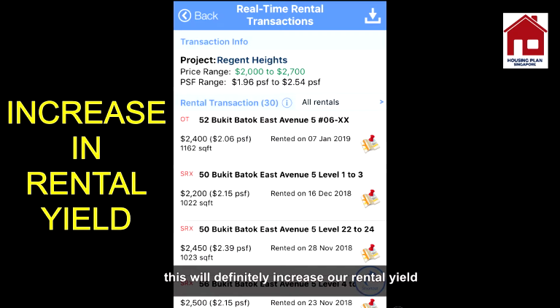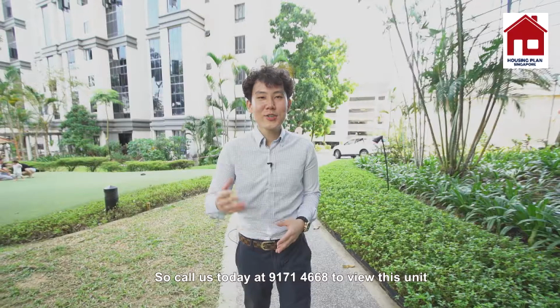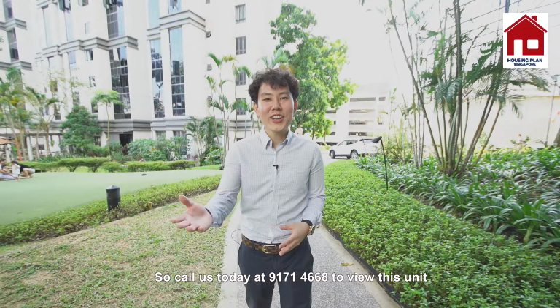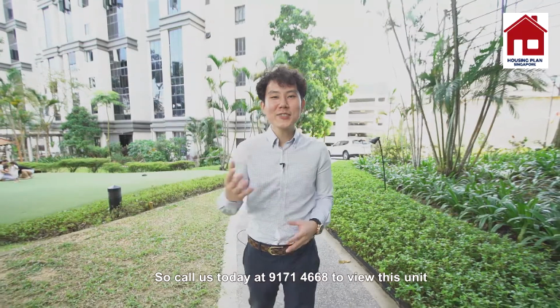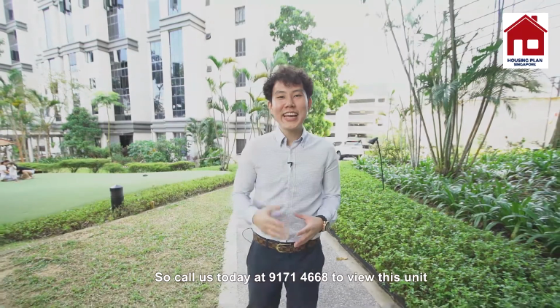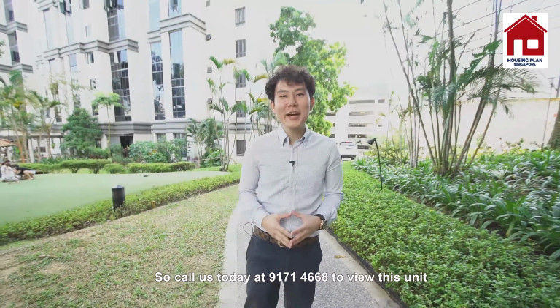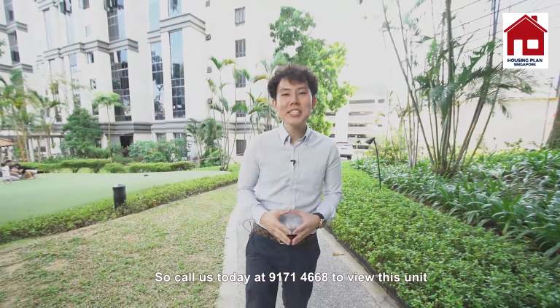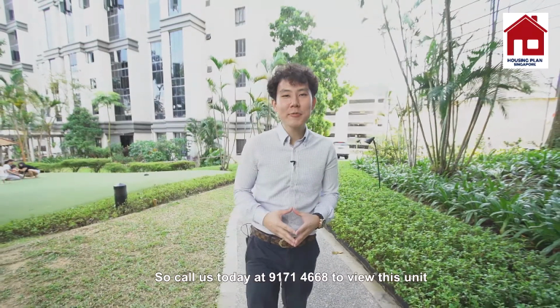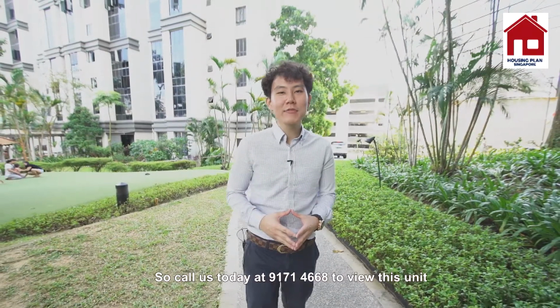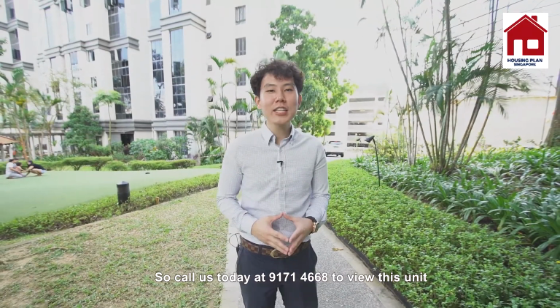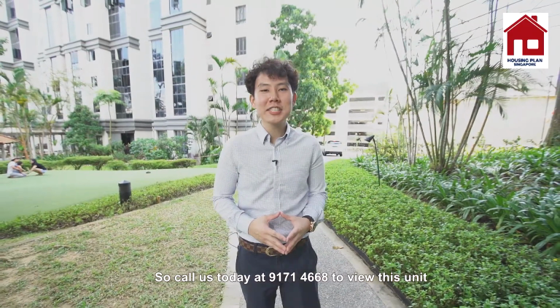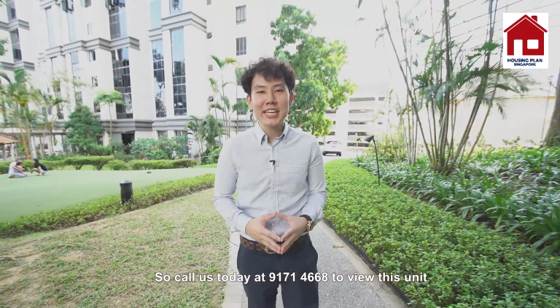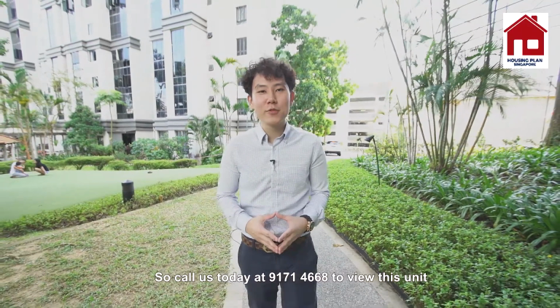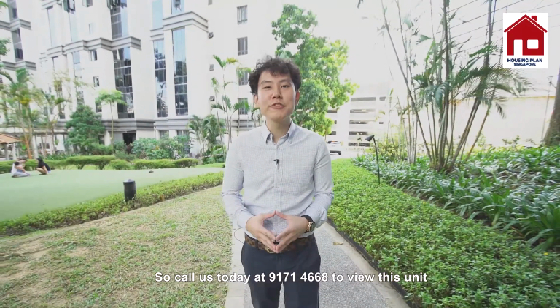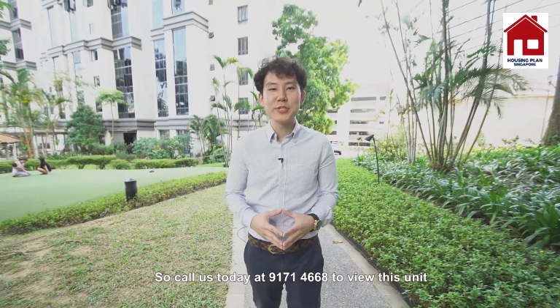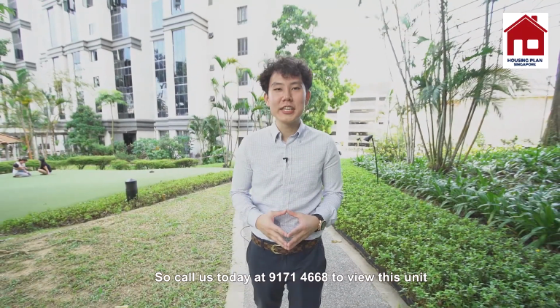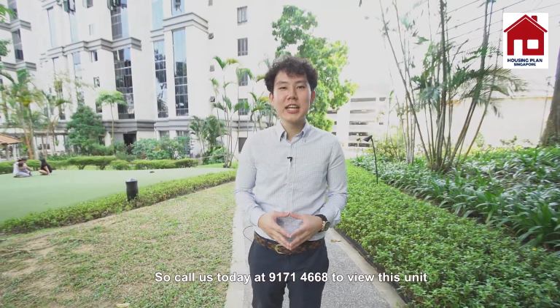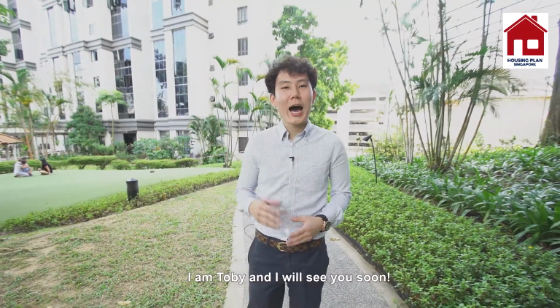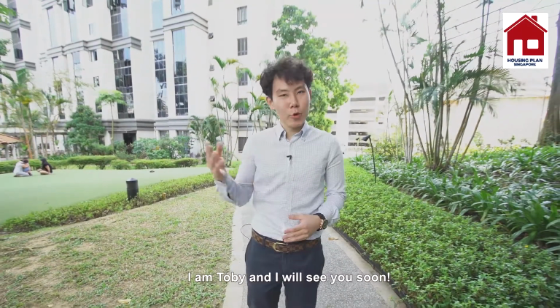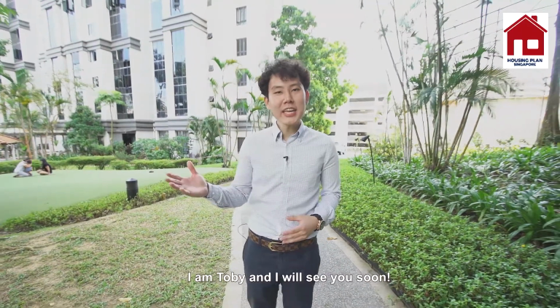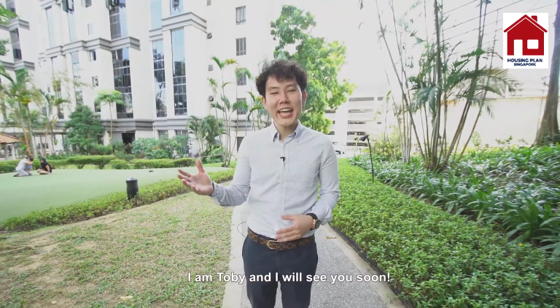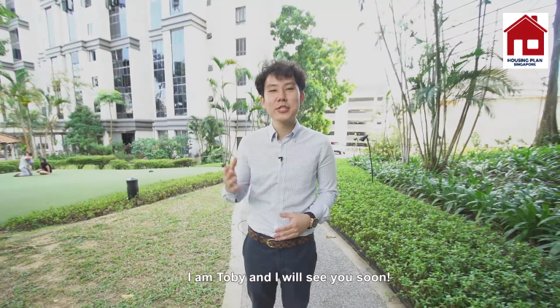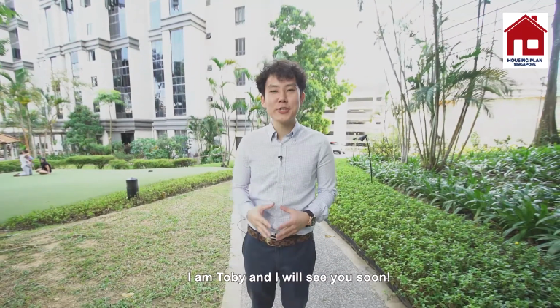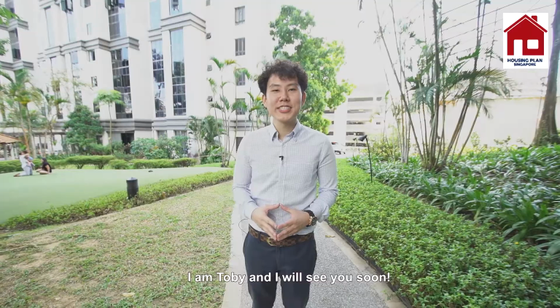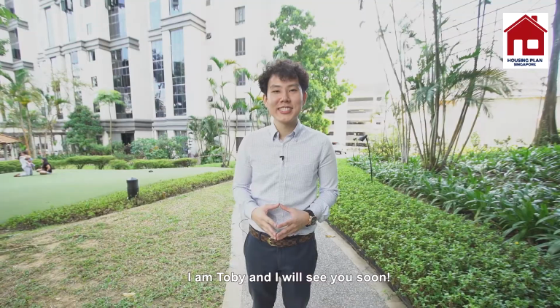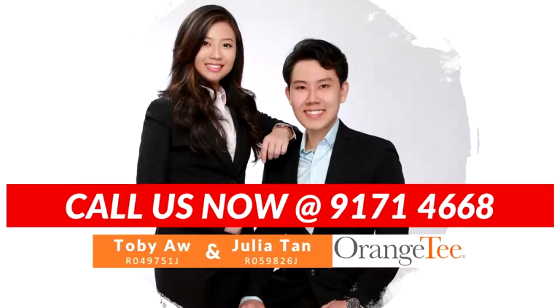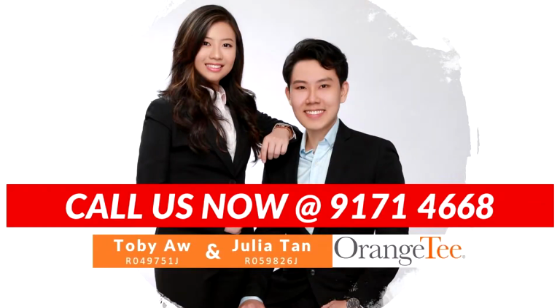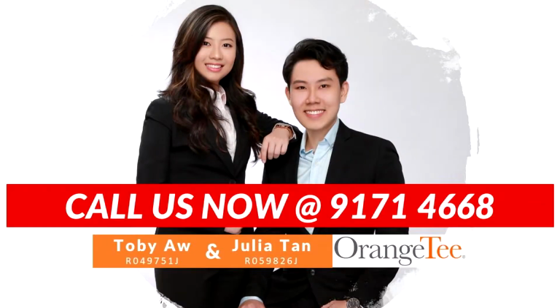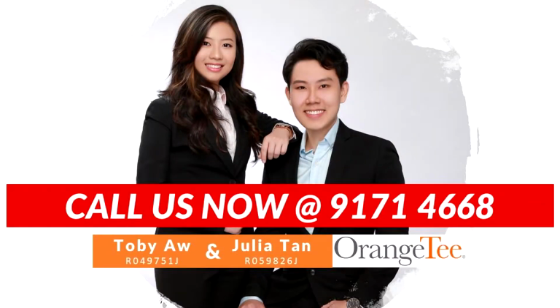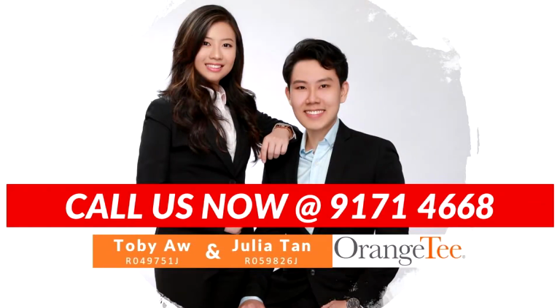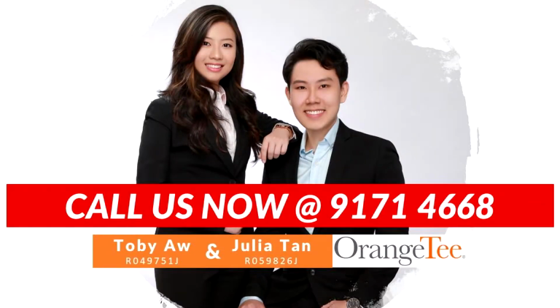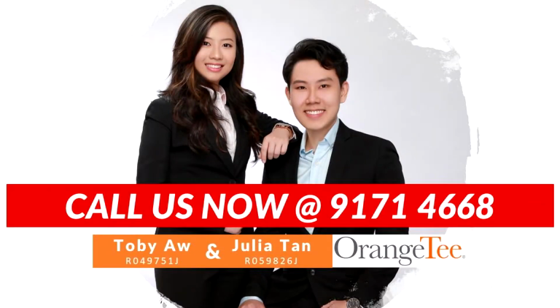Call us today at 9171-4668 to view this unit. I'm Toby and I'll see you soon. Thank you very much.